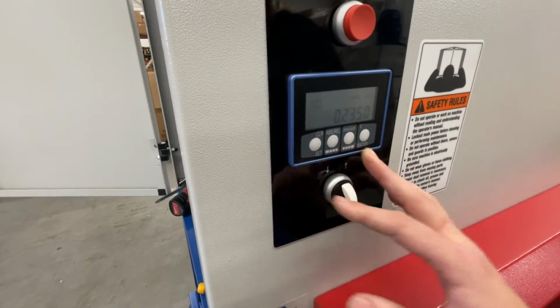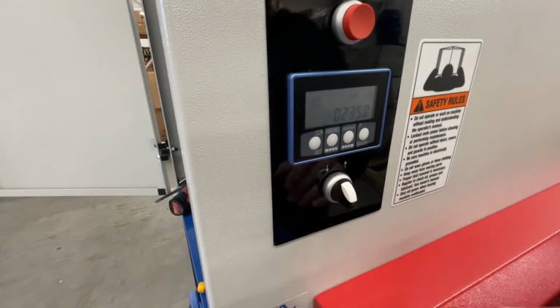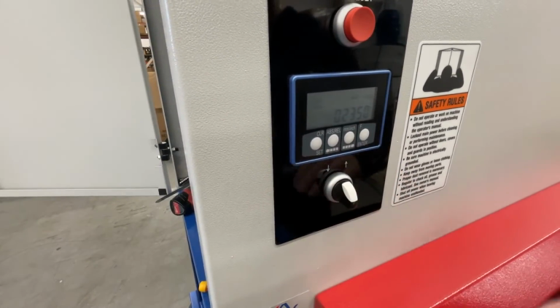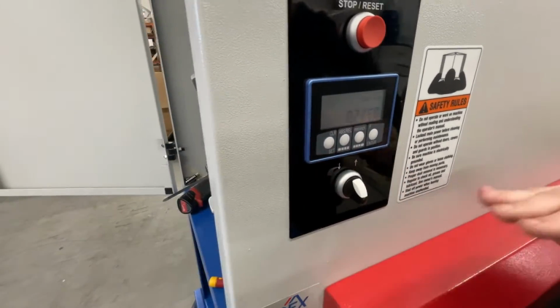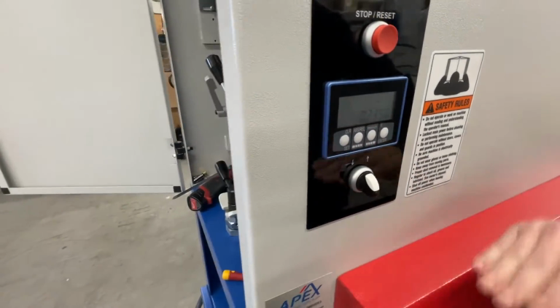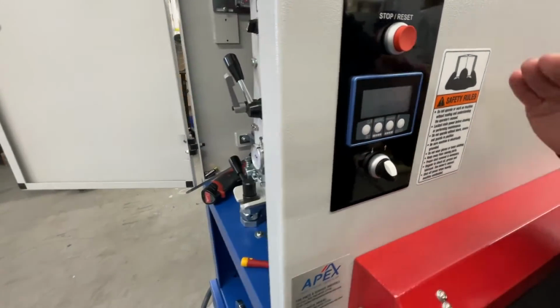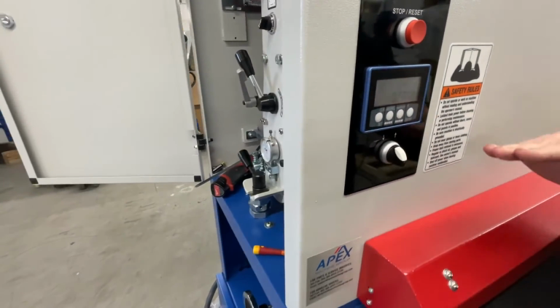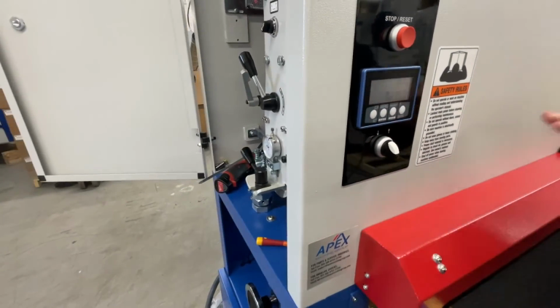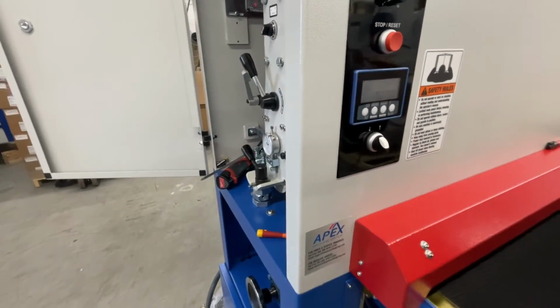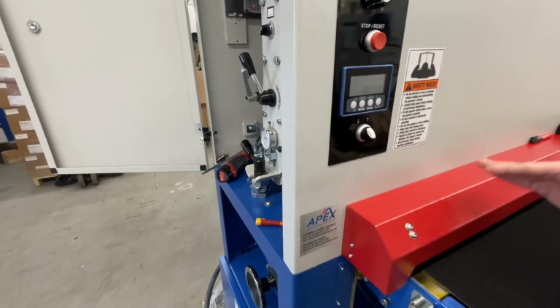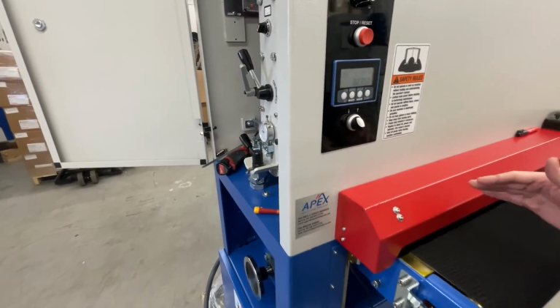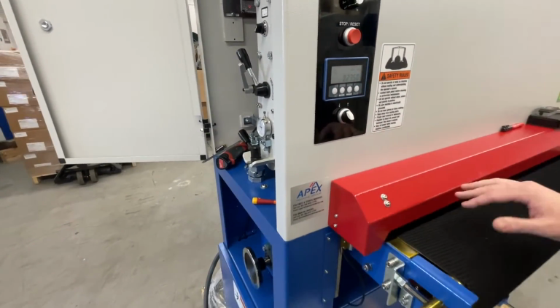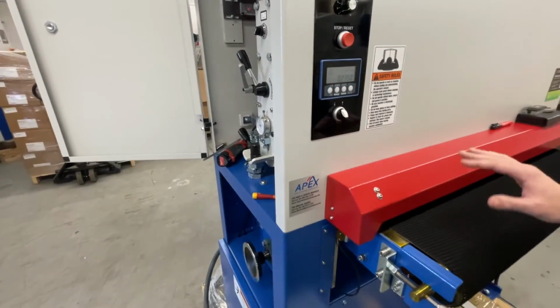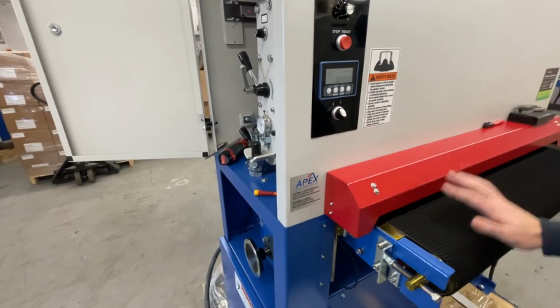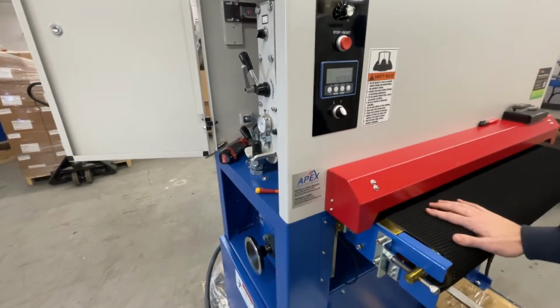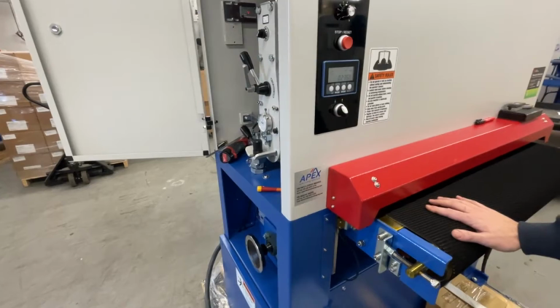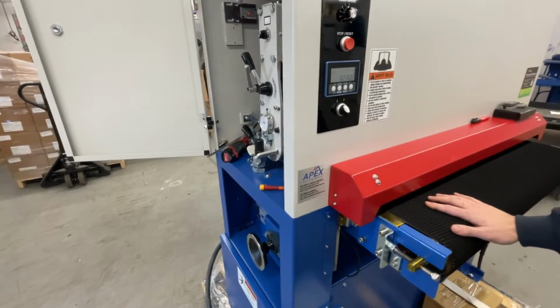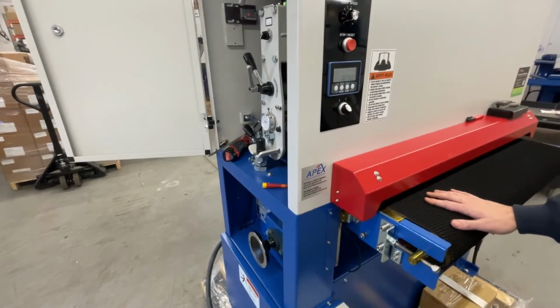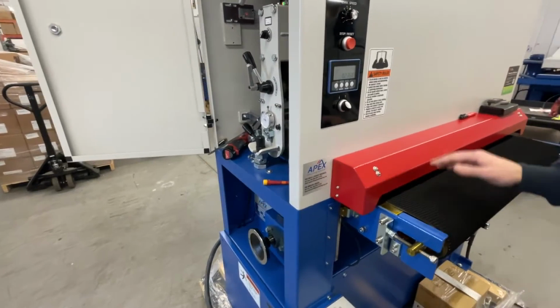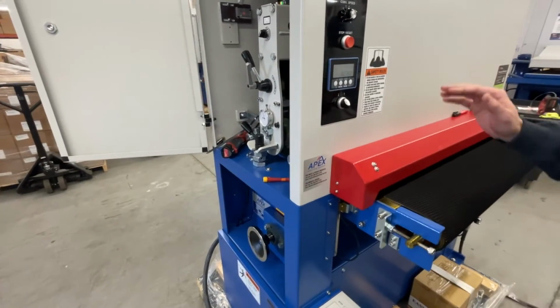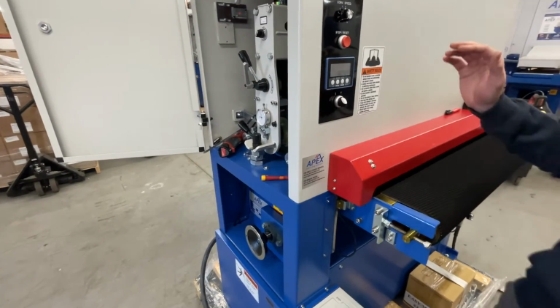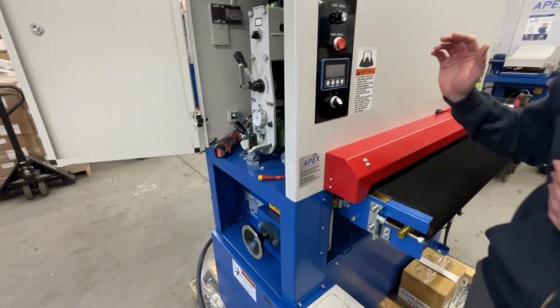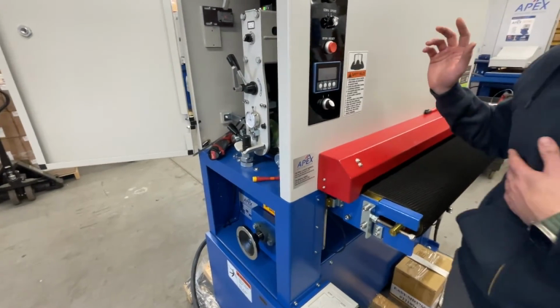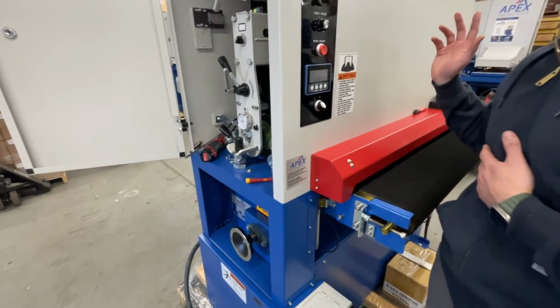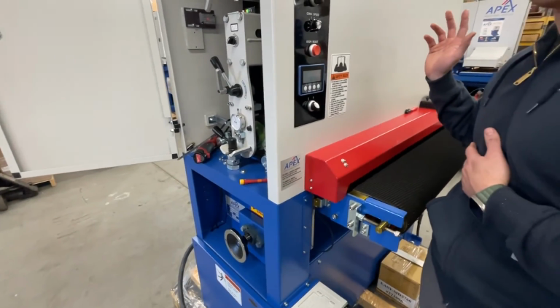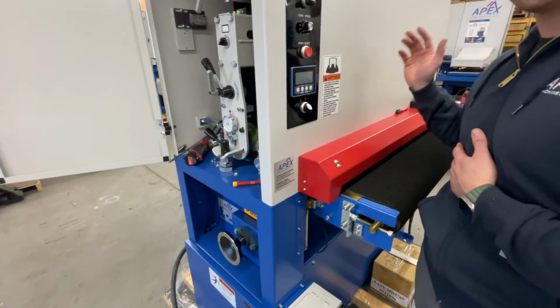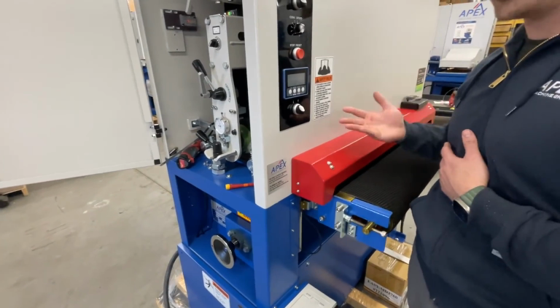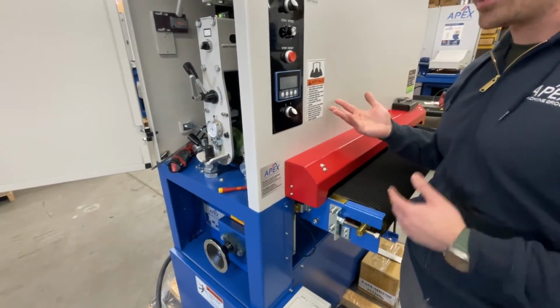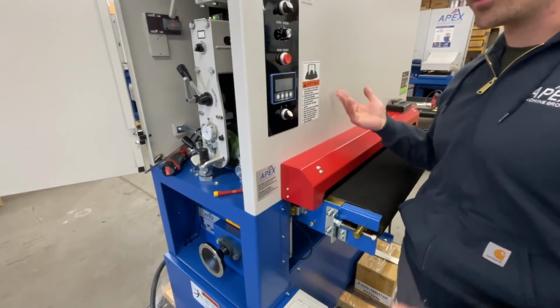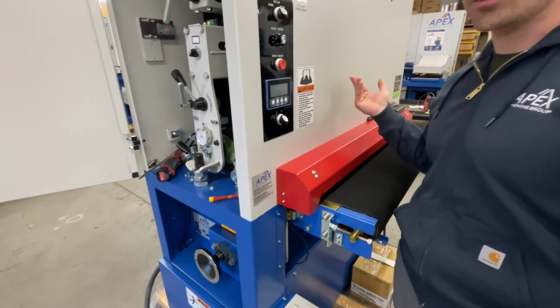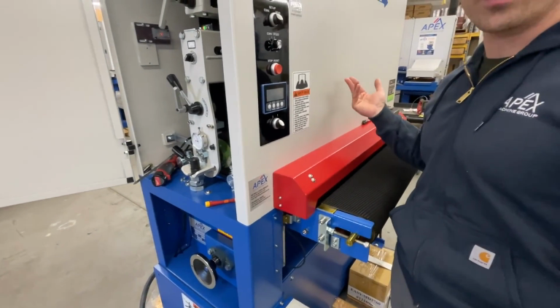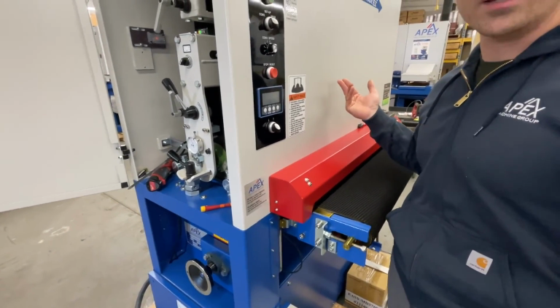Now the height of the bed is set for this part and your batteries are replaced.